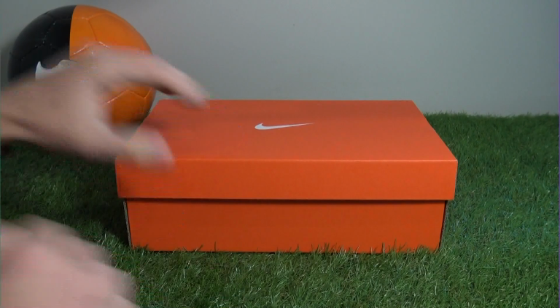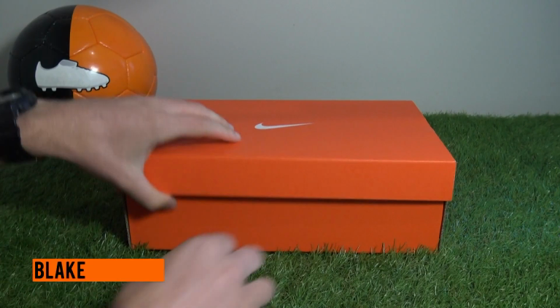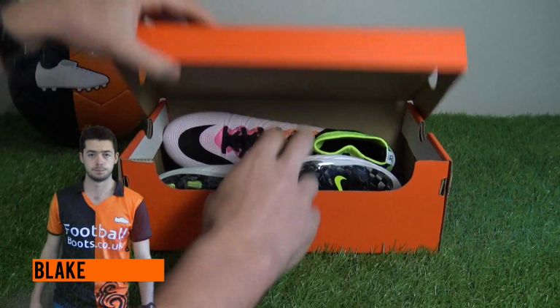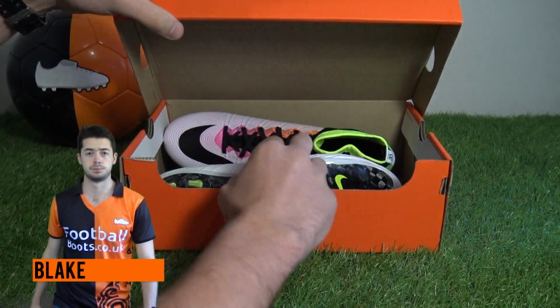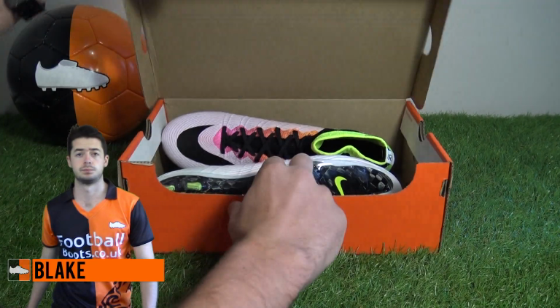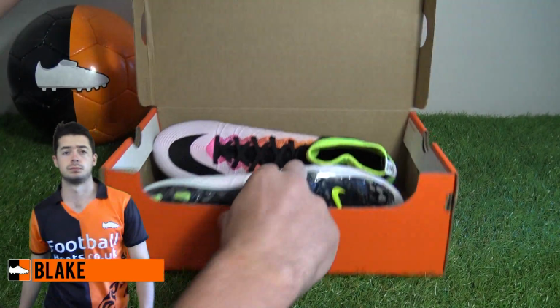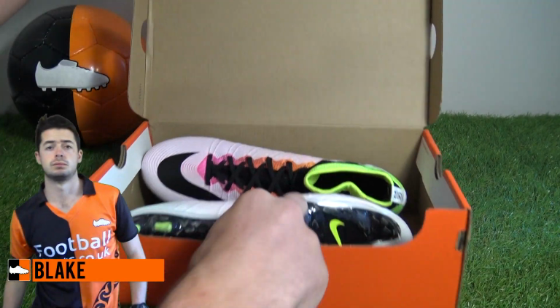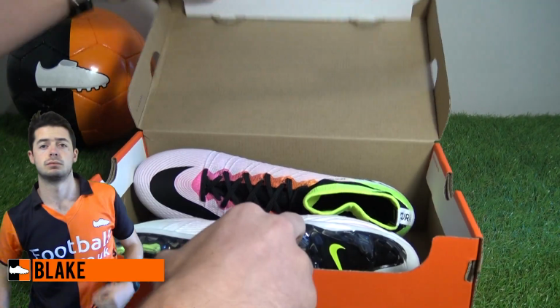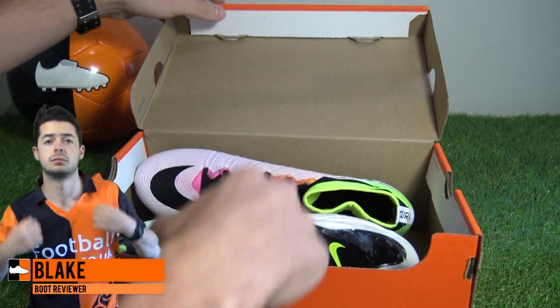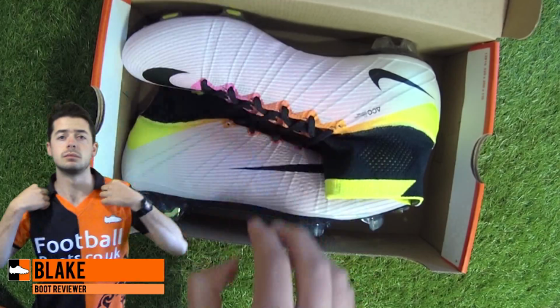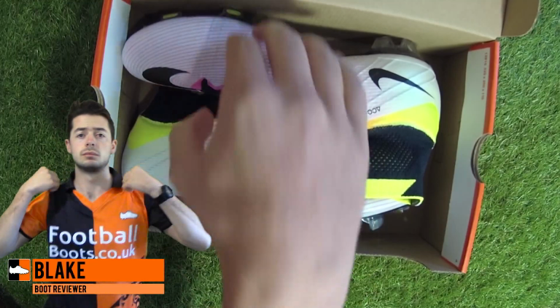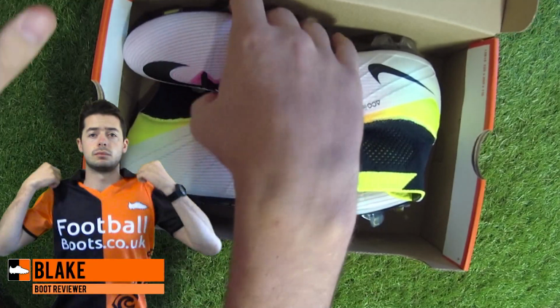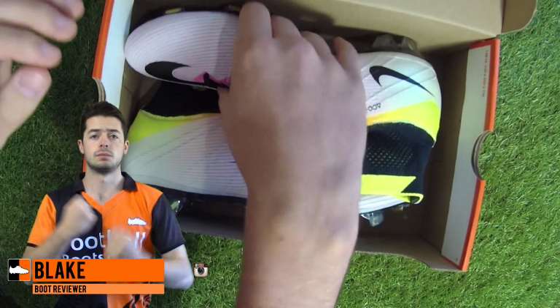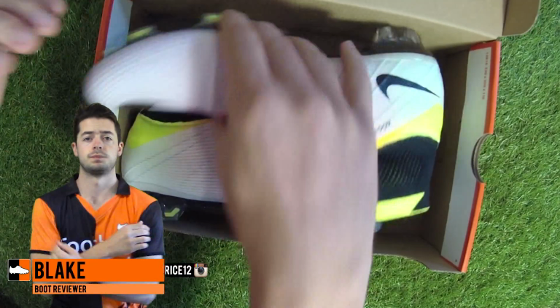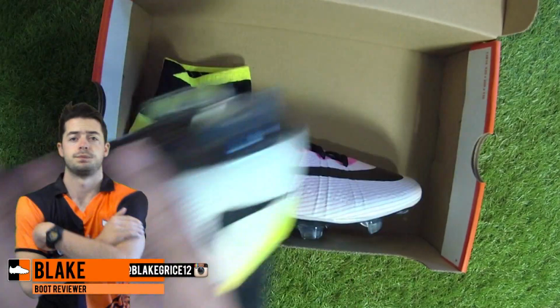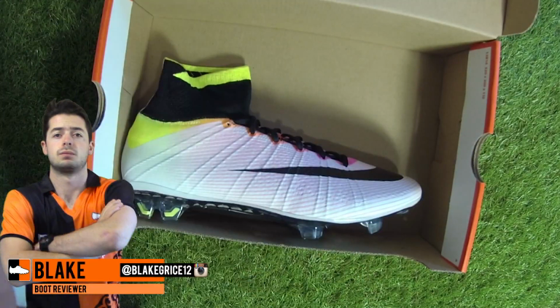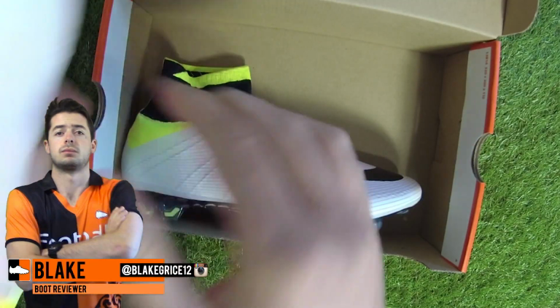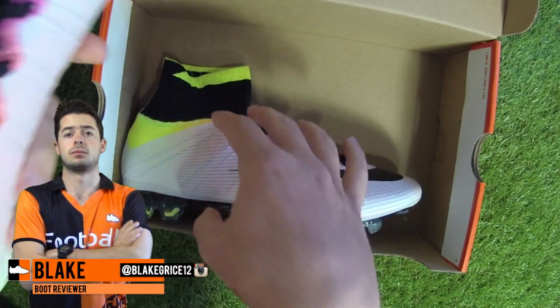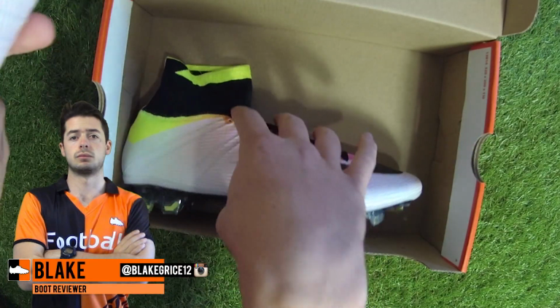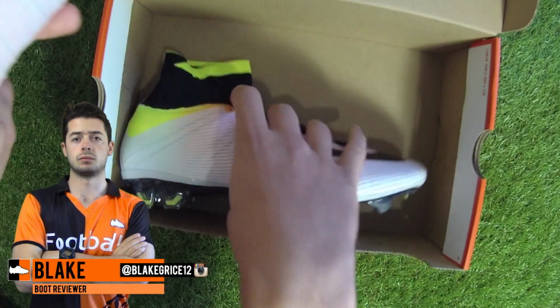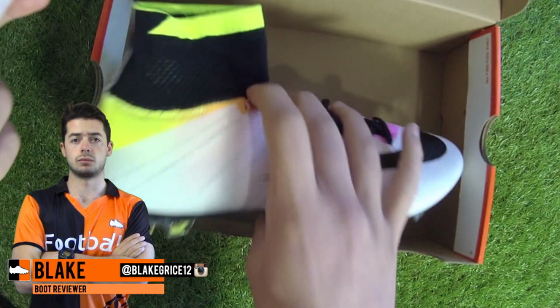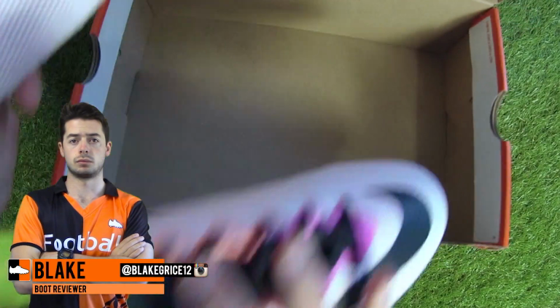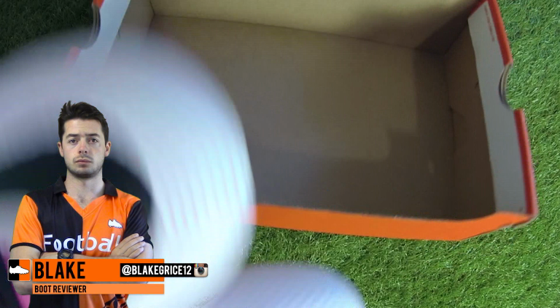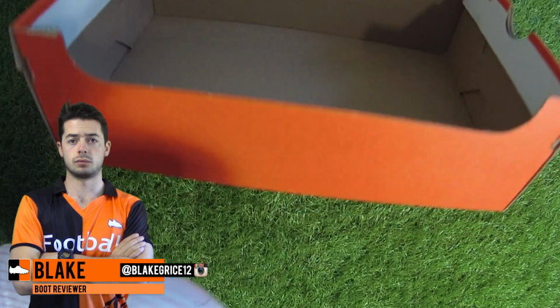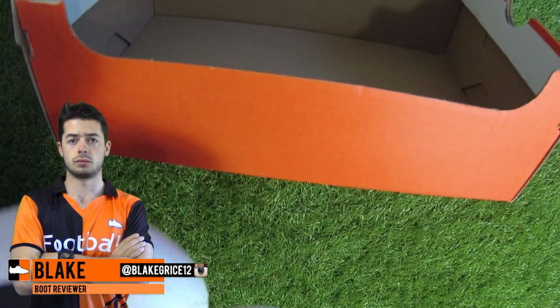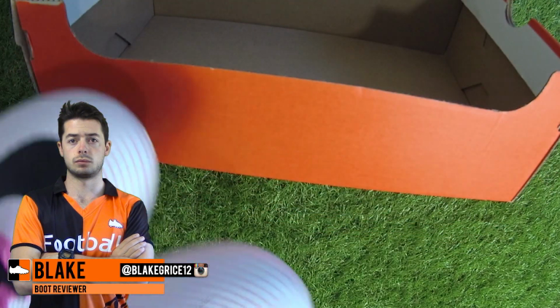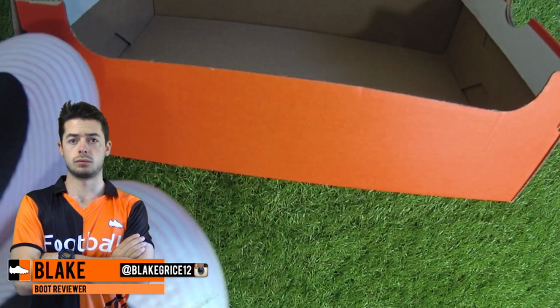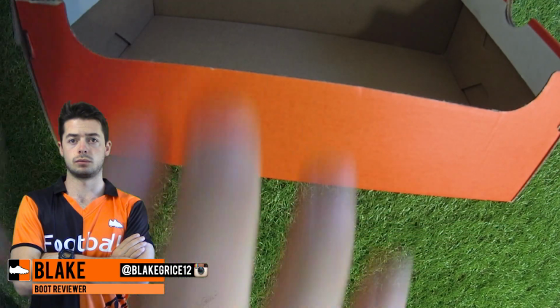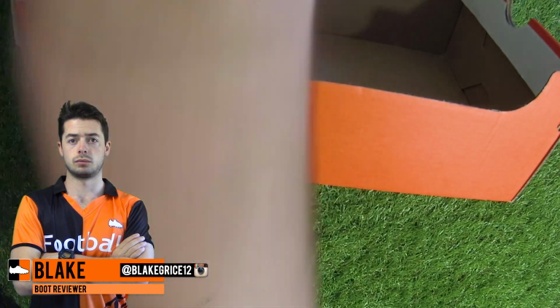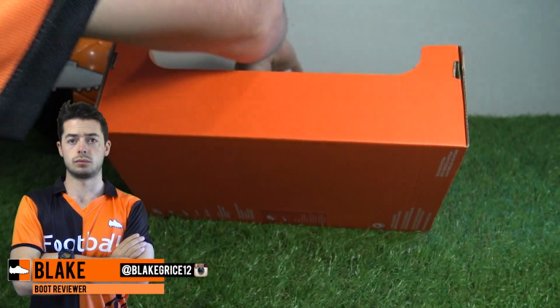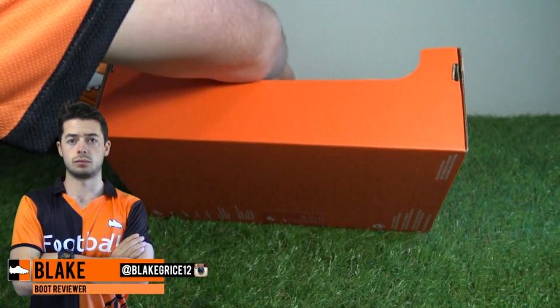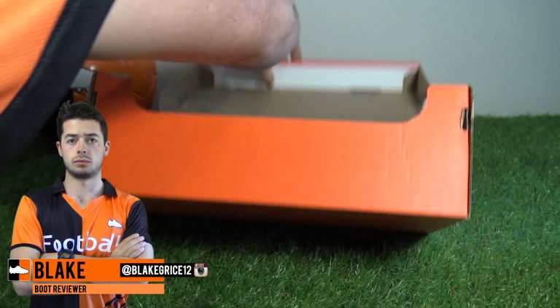Hi, I'm back from Football Boots at Code UK and today I'm unboxing the brand new white, black Volt Mercurial Superfly by Naki Football.